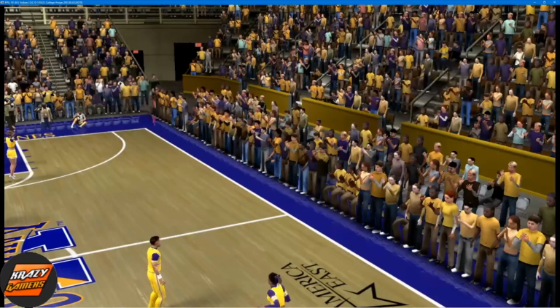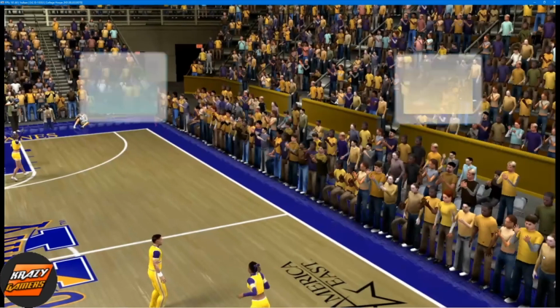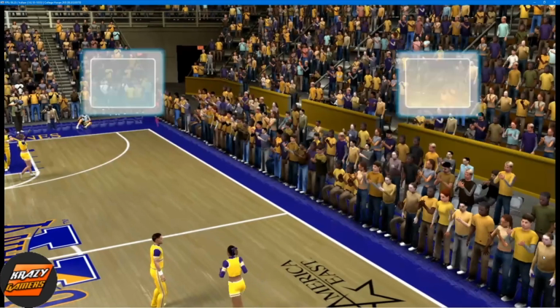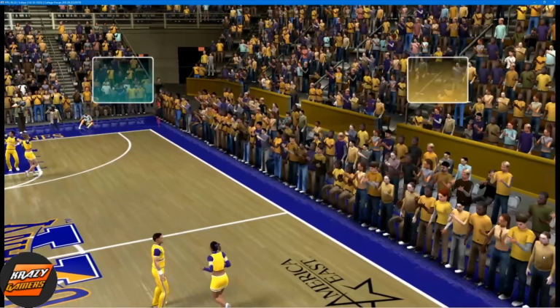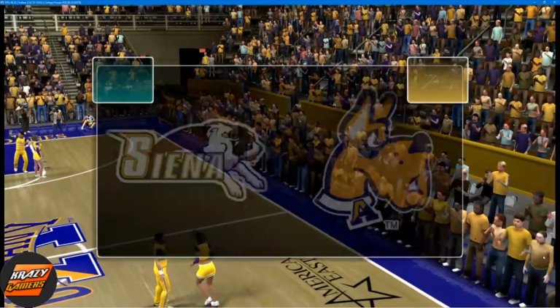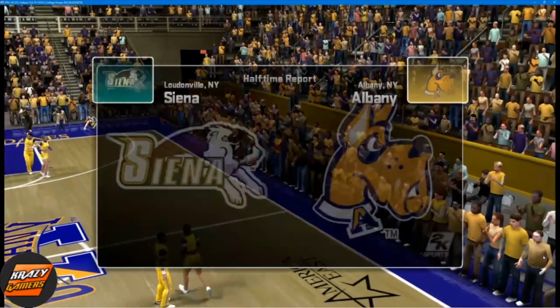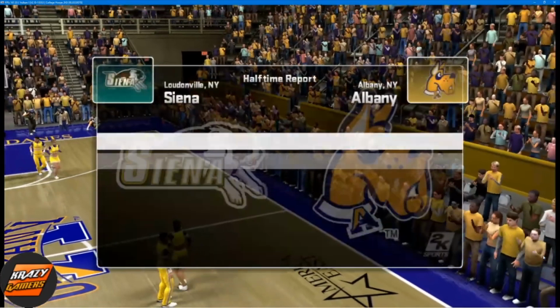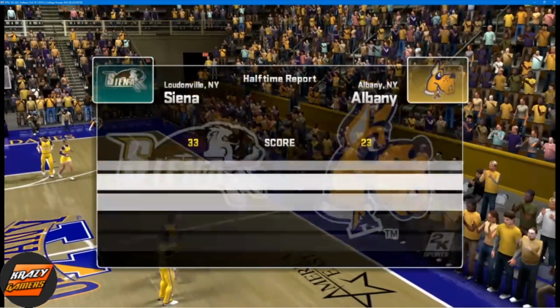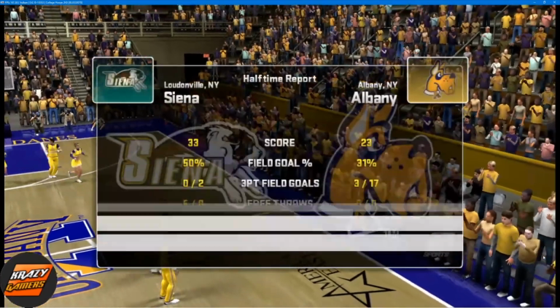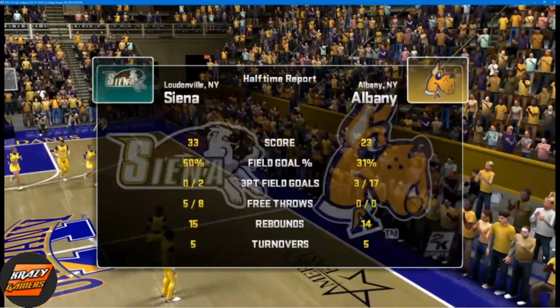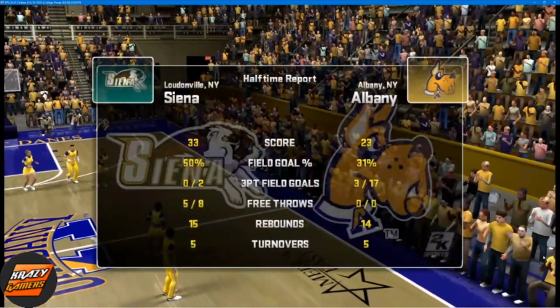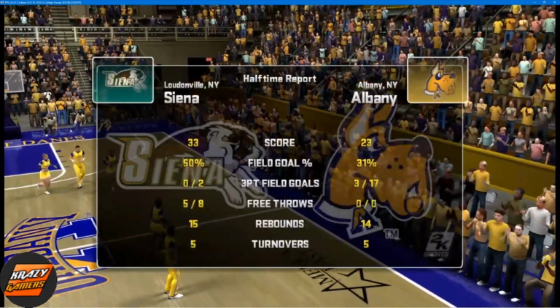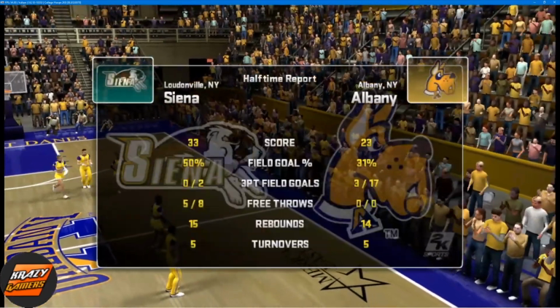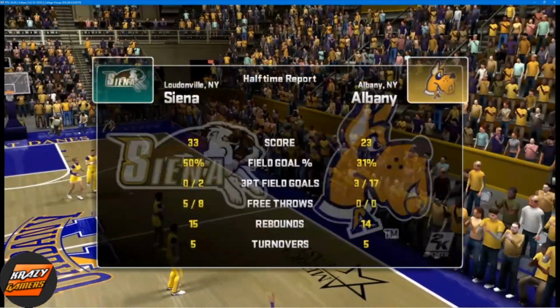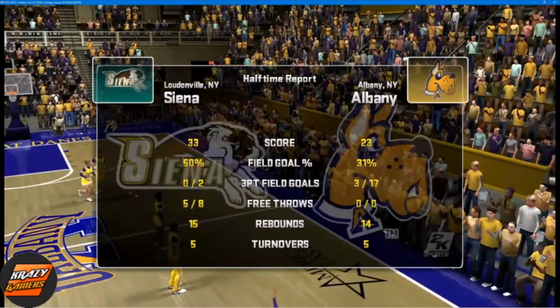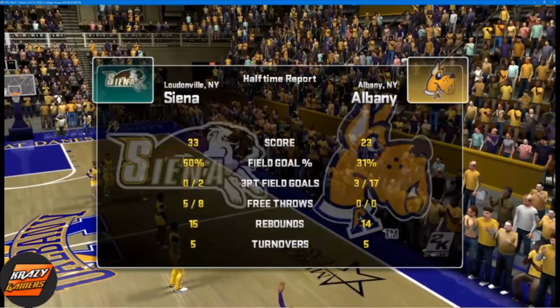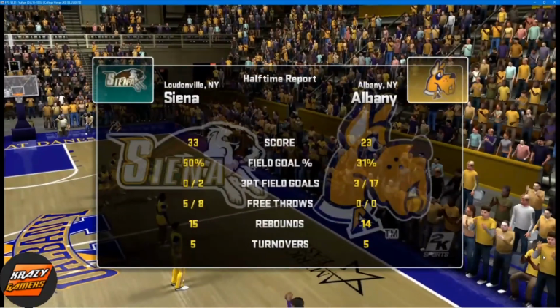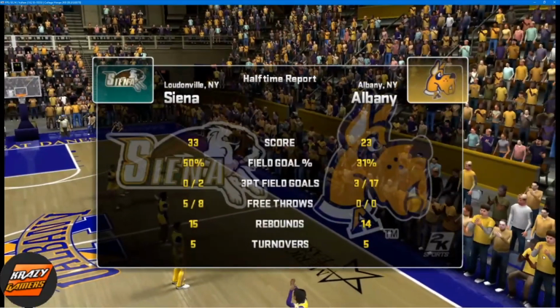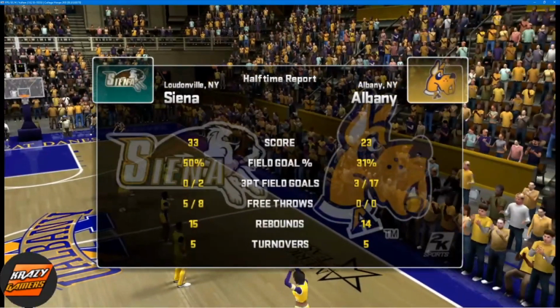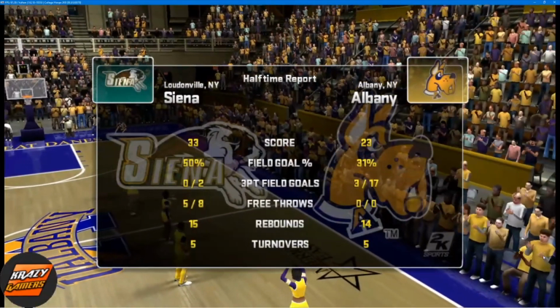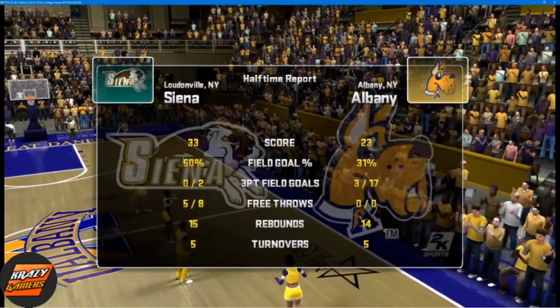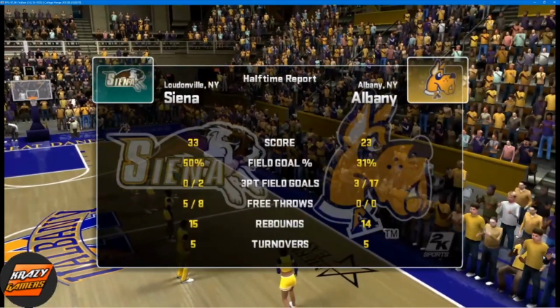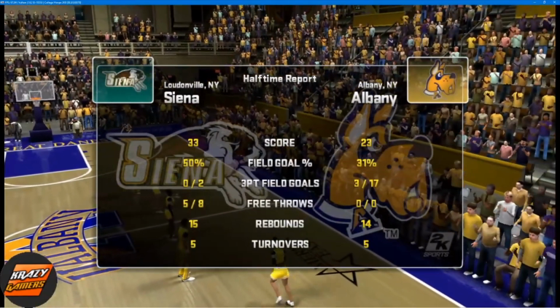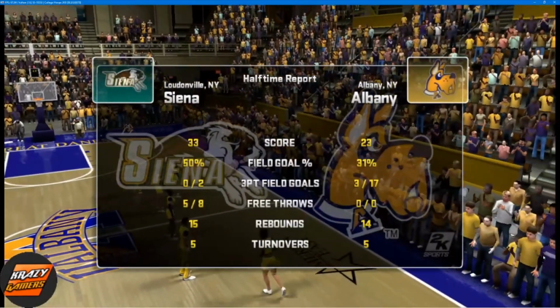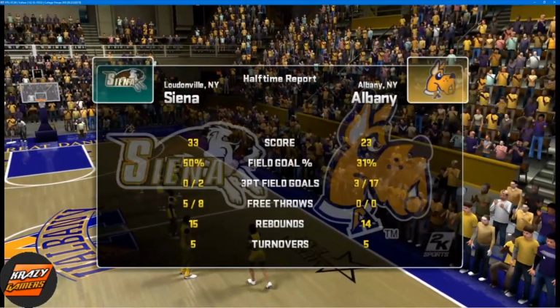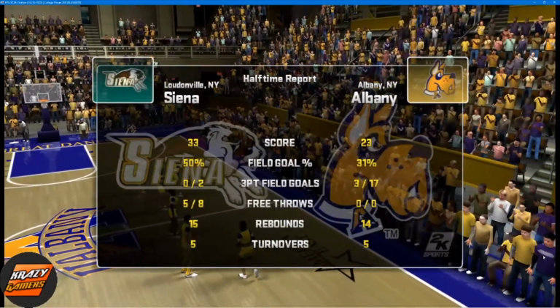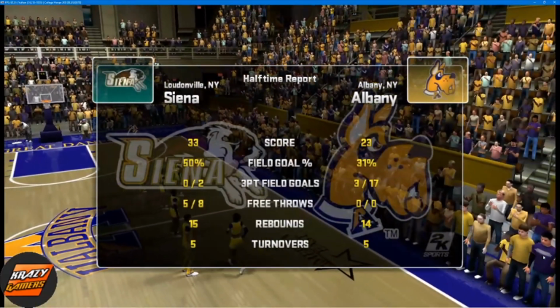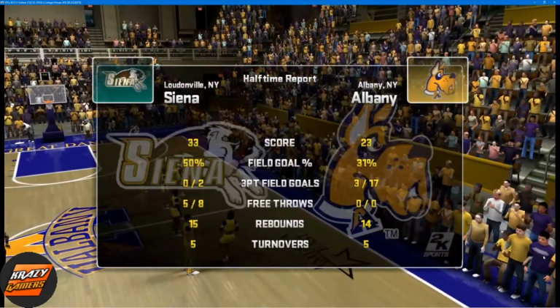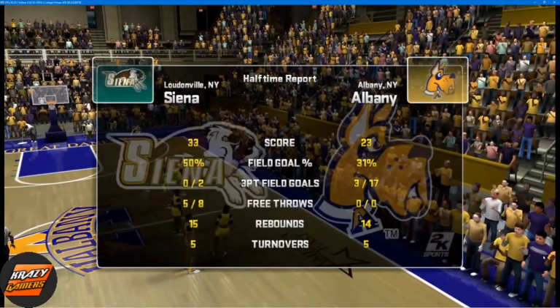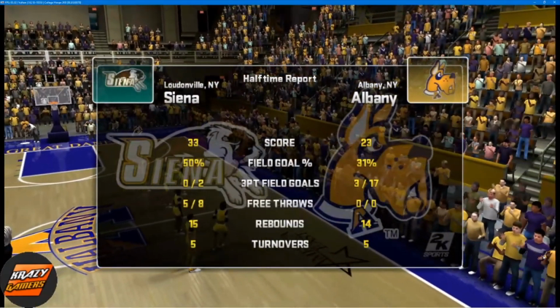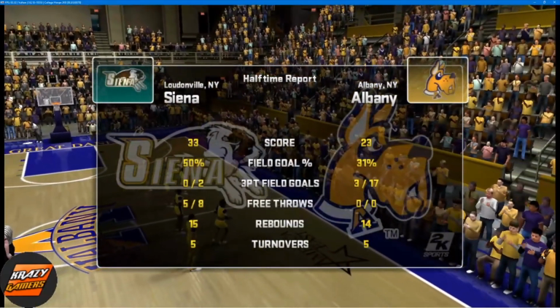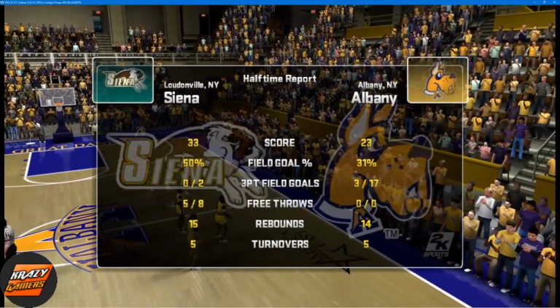What do you think of the first half, Phil? I can't think of too much good to say about this game, so maybe you can play-by-play add color.